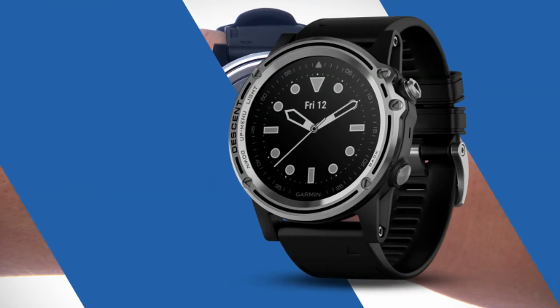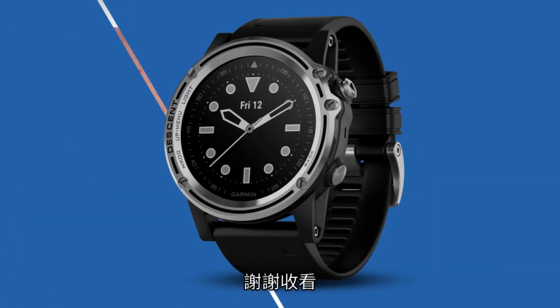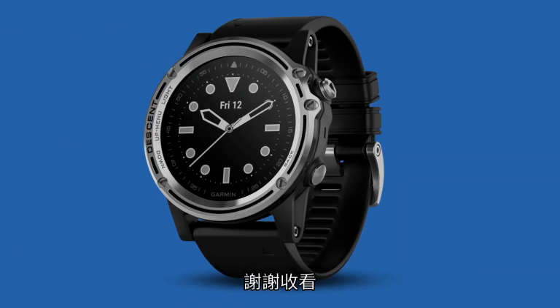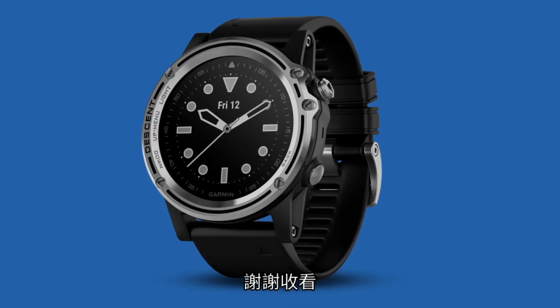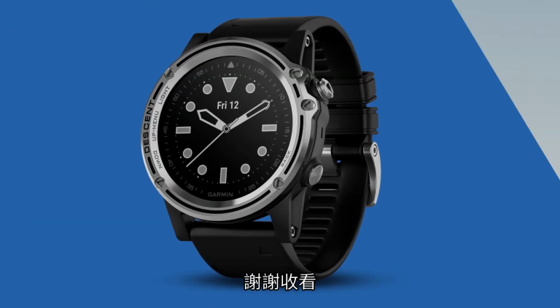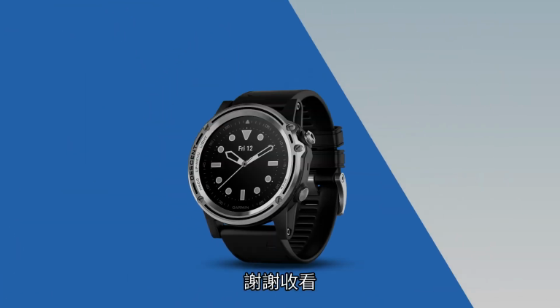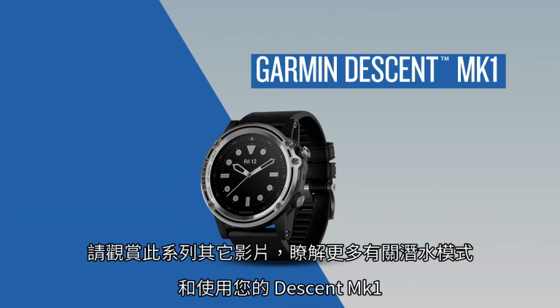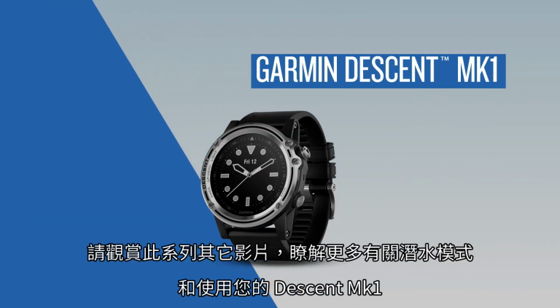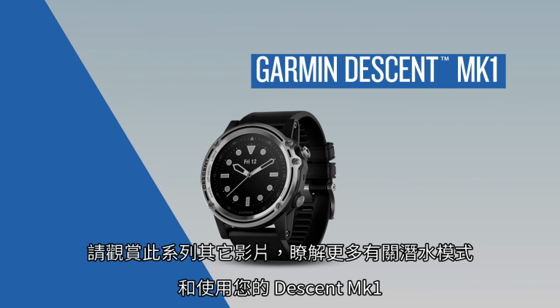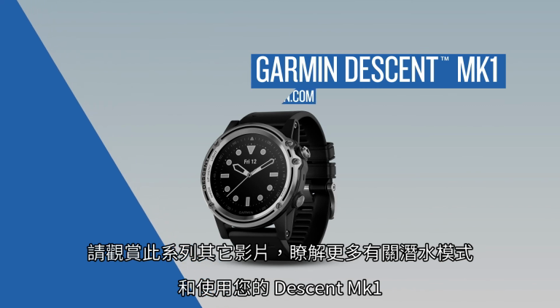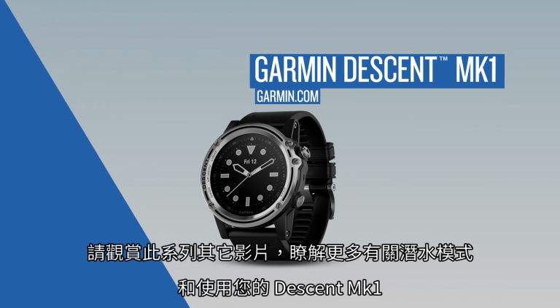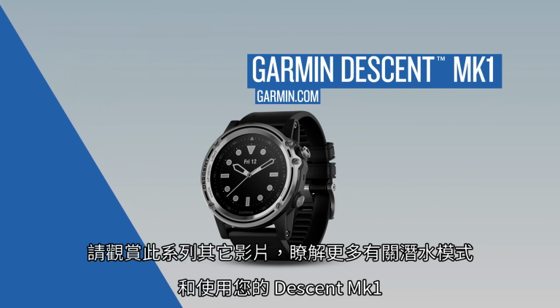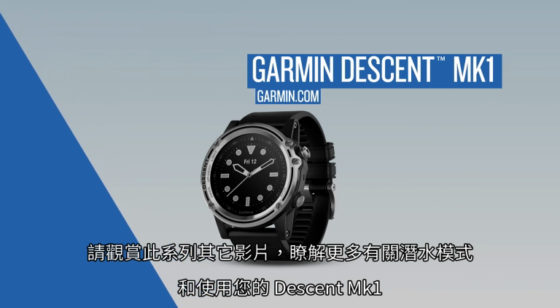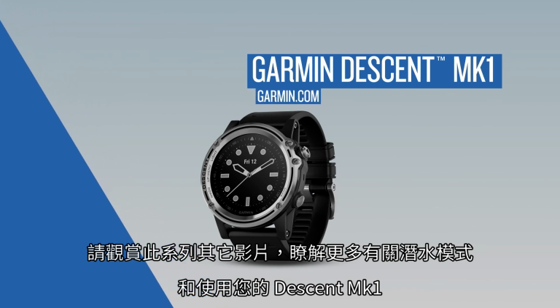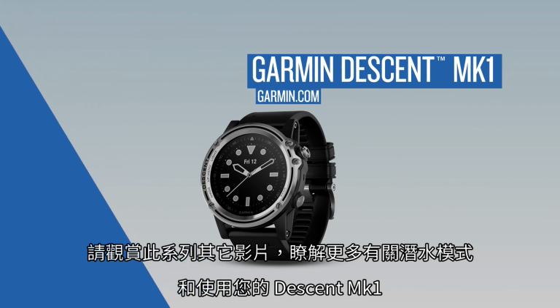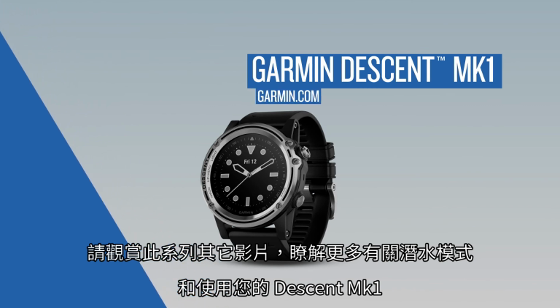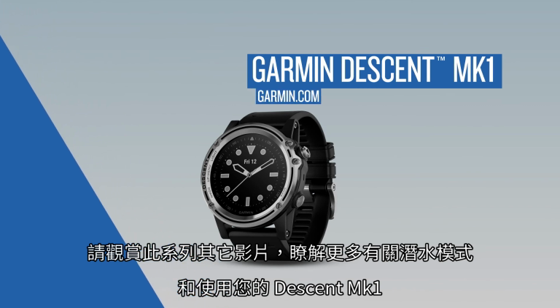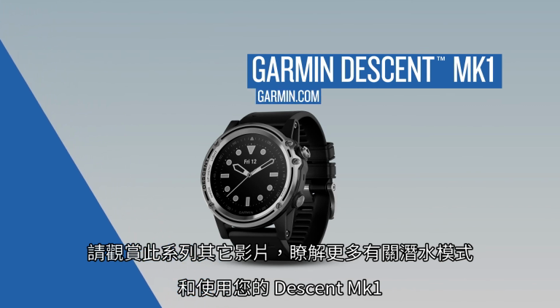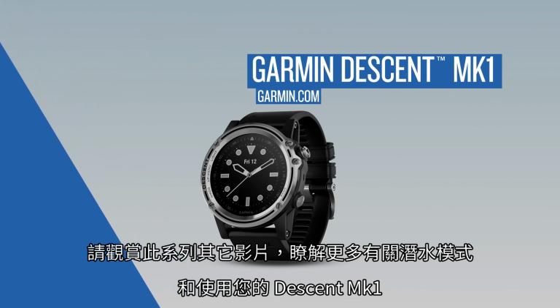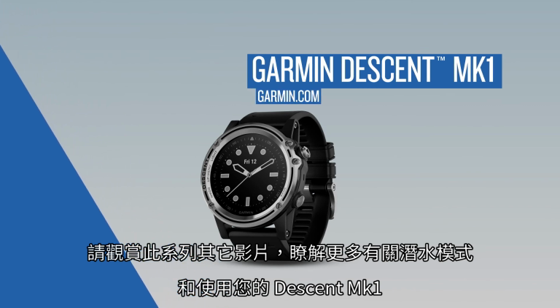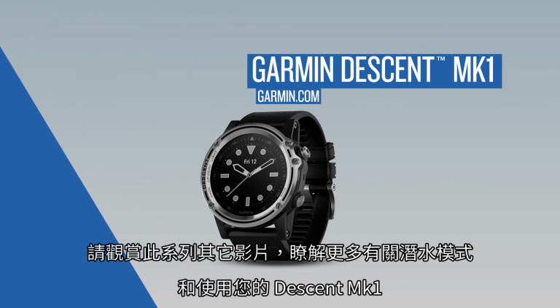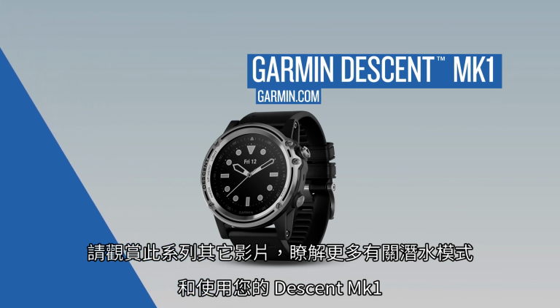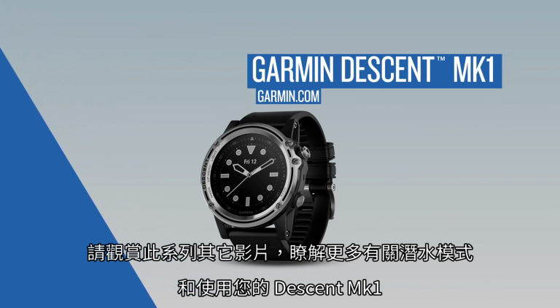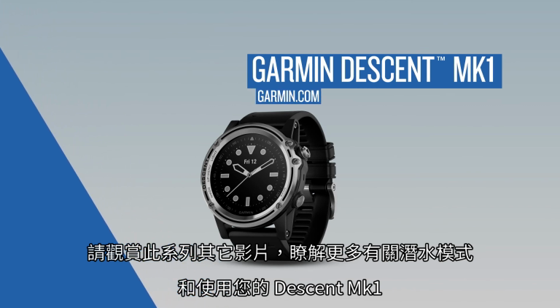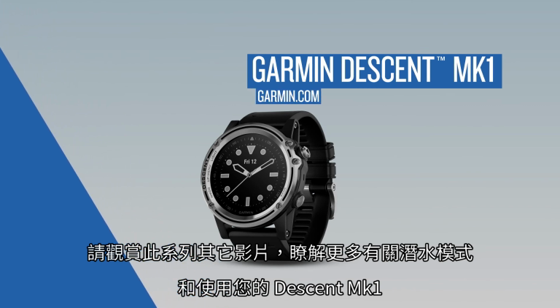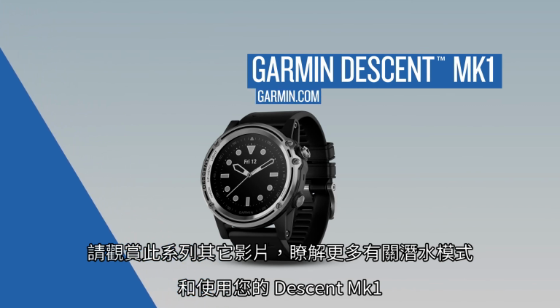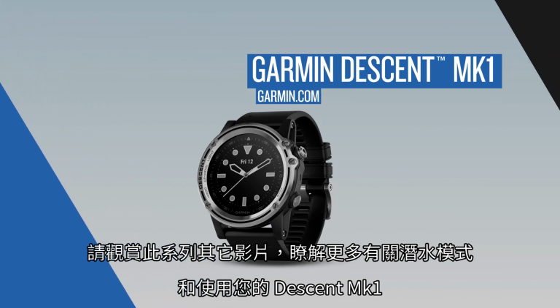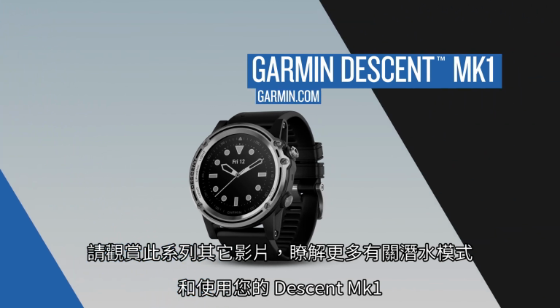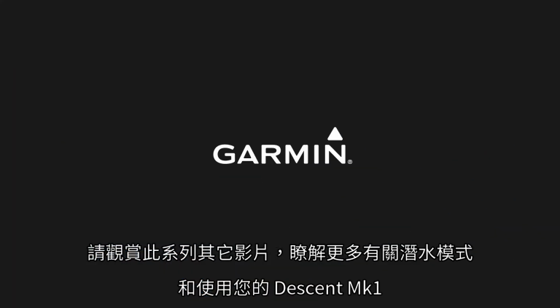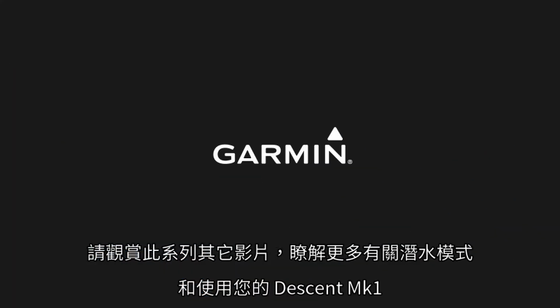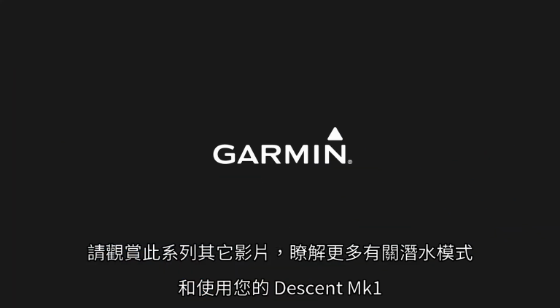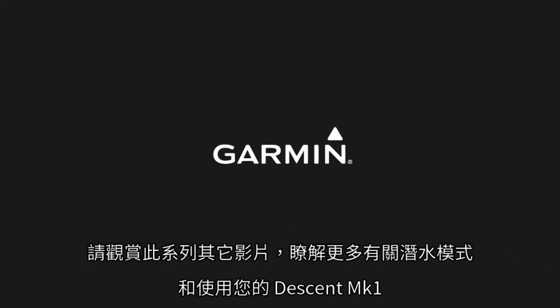Thanks for watching. Watch the other videos in this series to learn more about the available dive modes and using your Descent Mark 1.